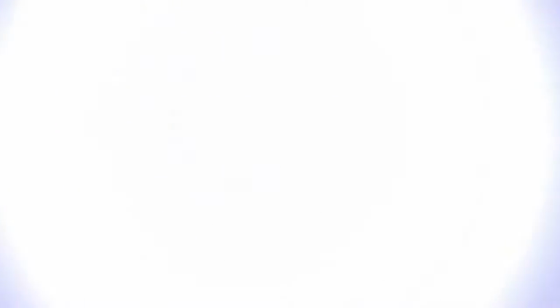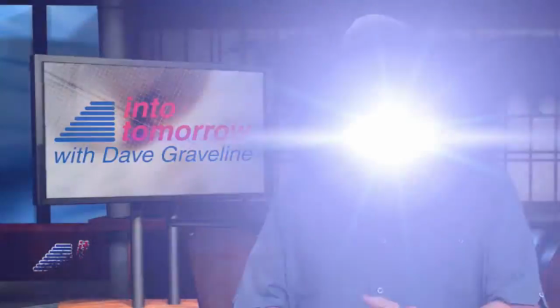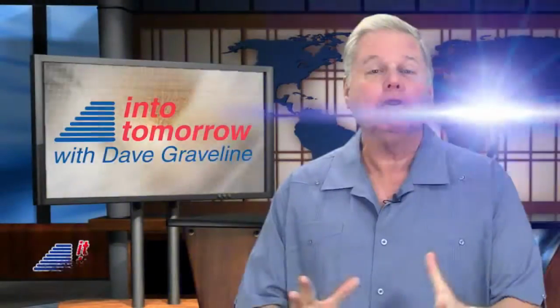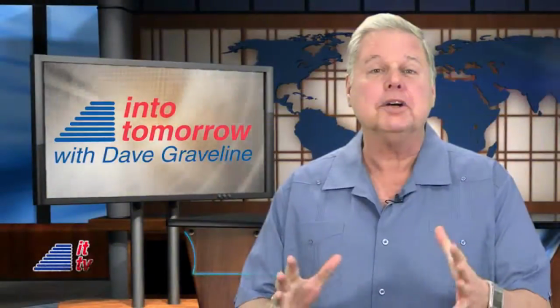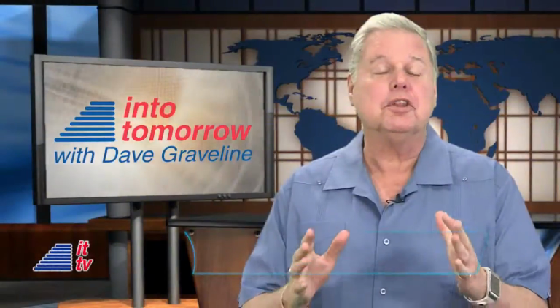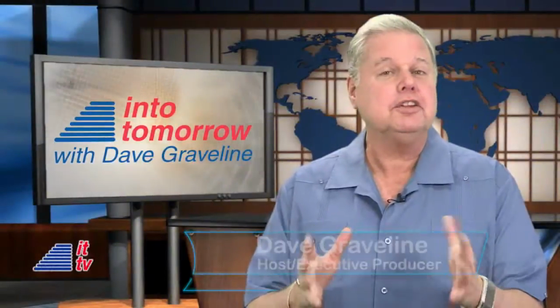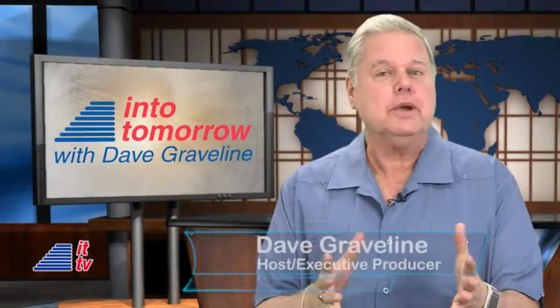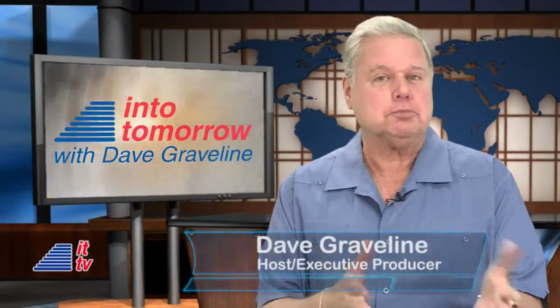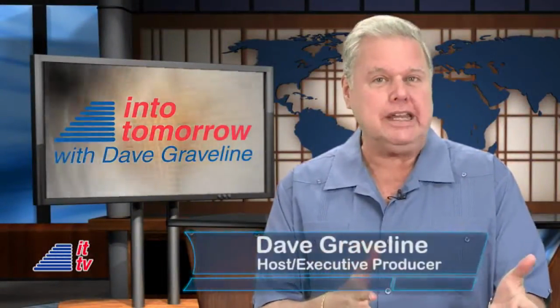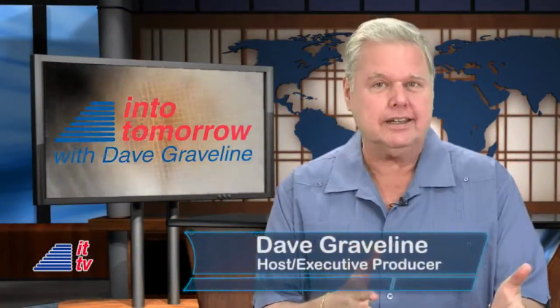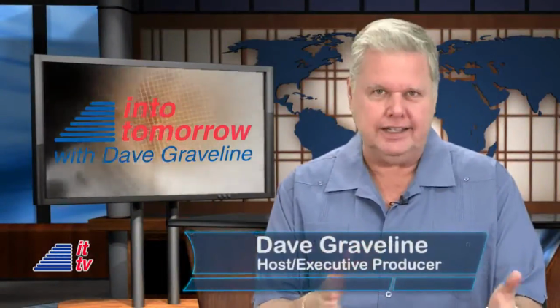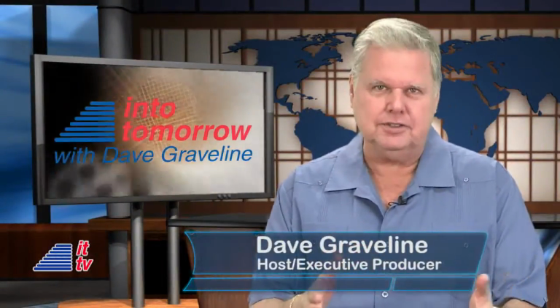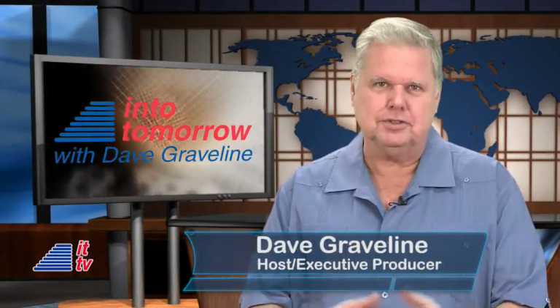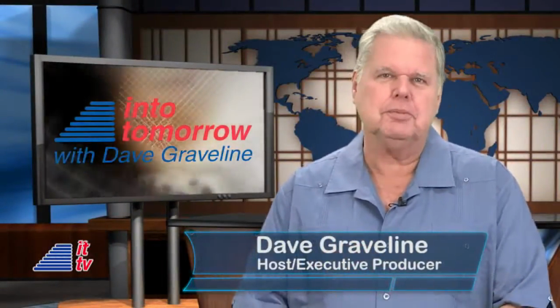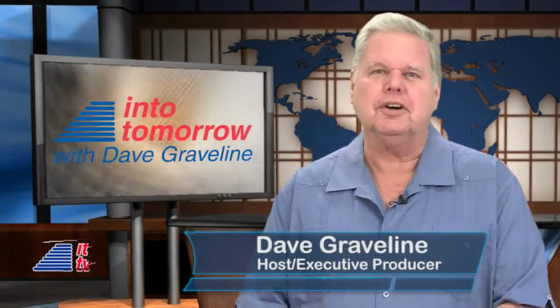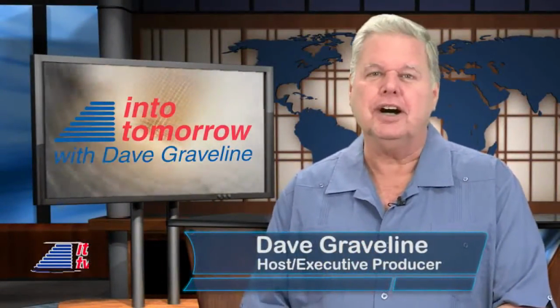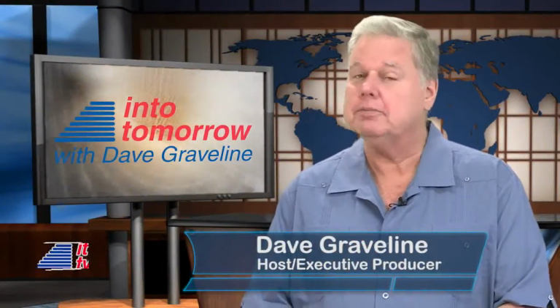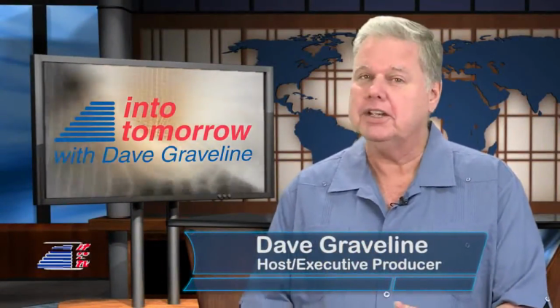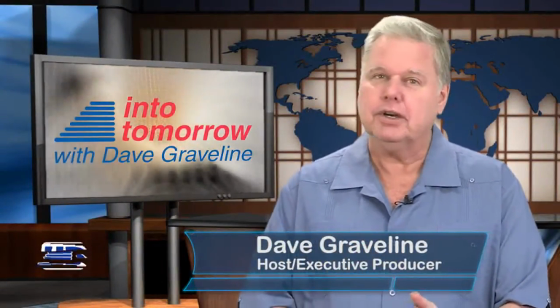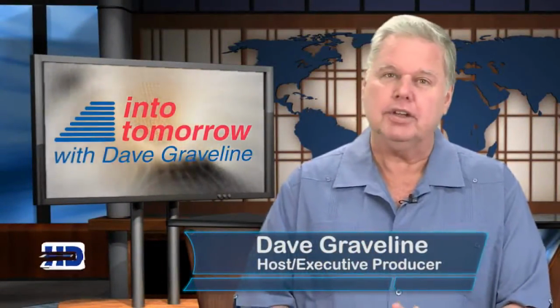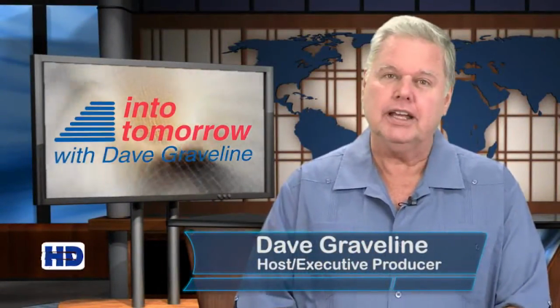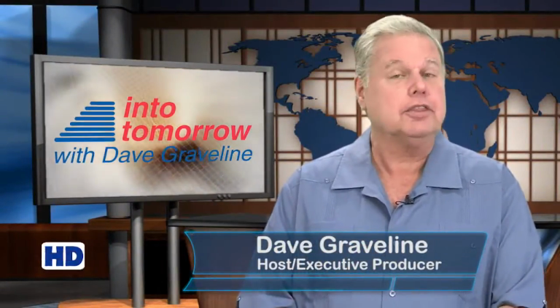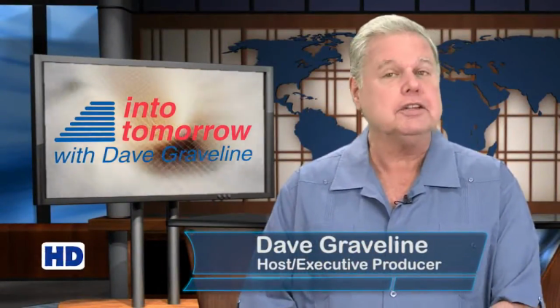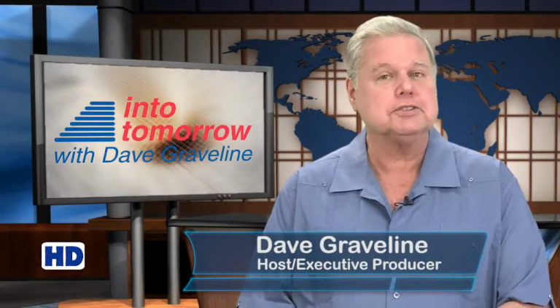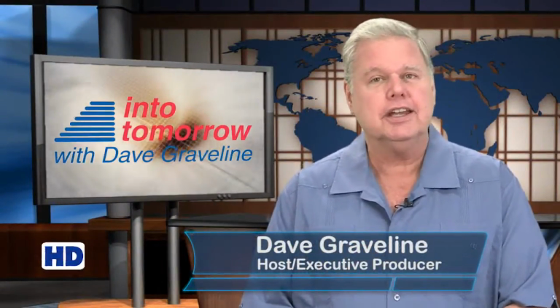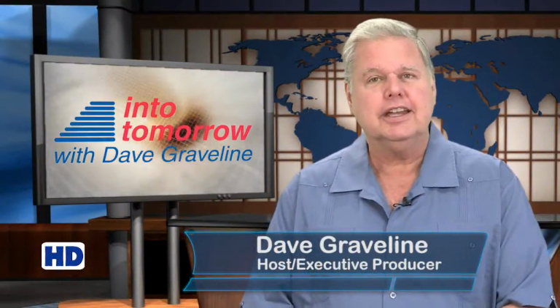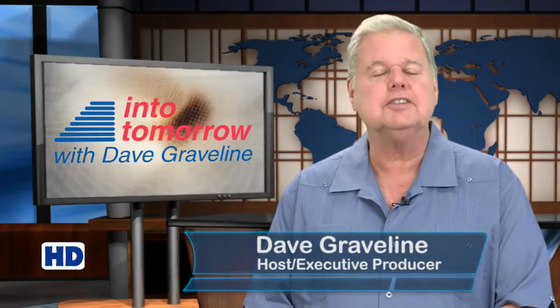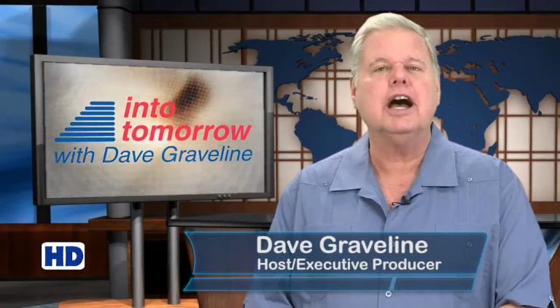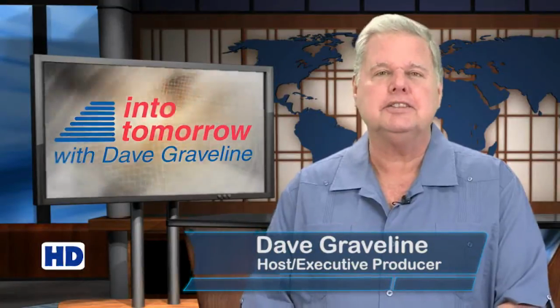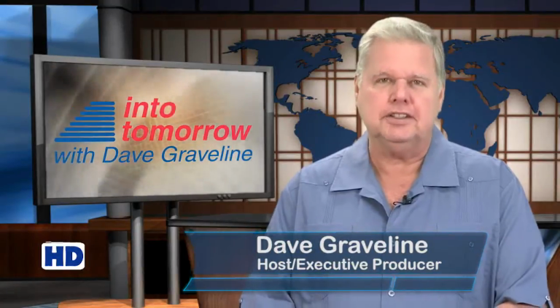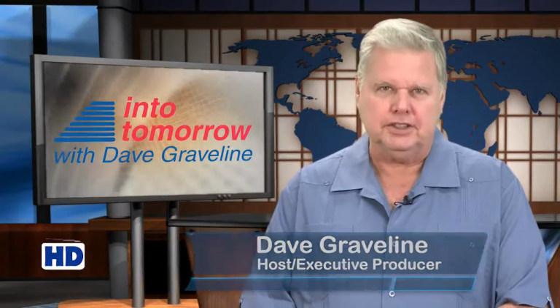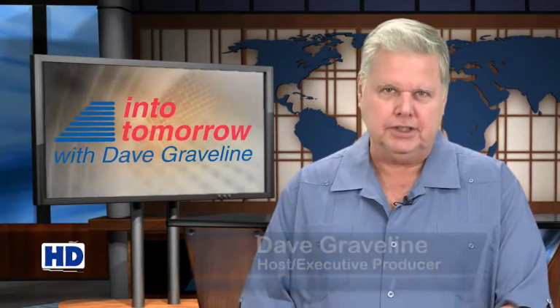Welcome to this week's Peak Into Tomorrow. I'm Dave Graveline and this is ITTV.